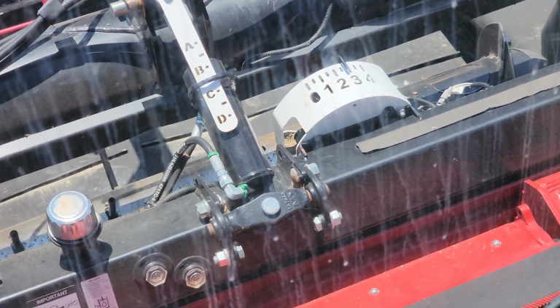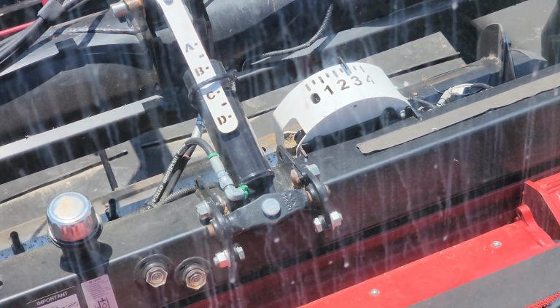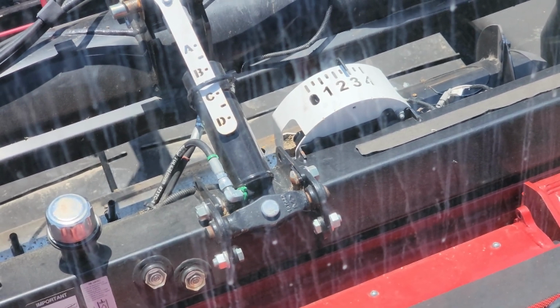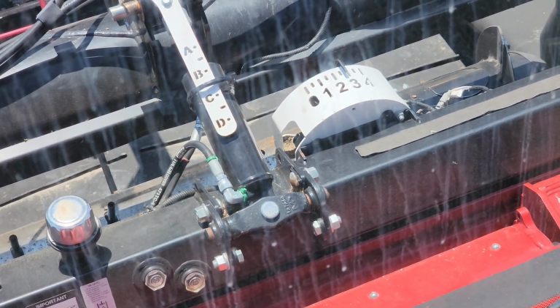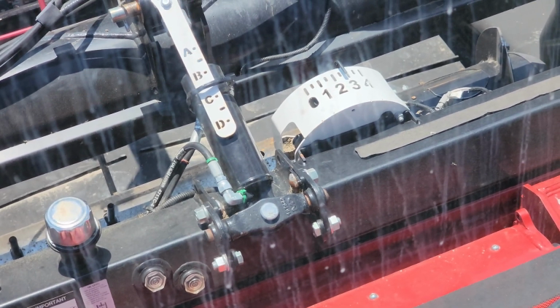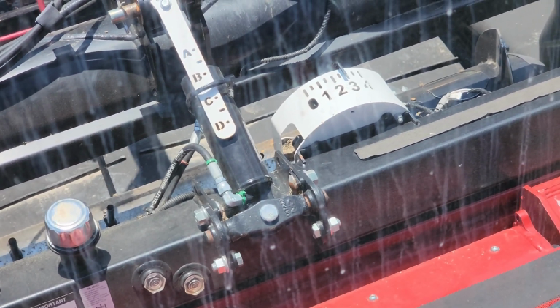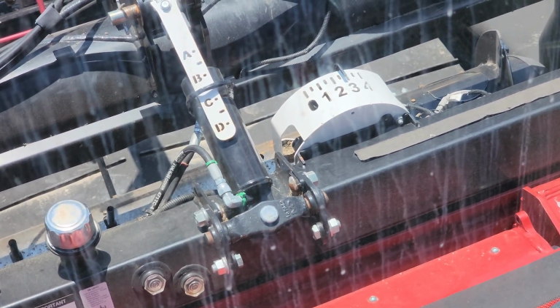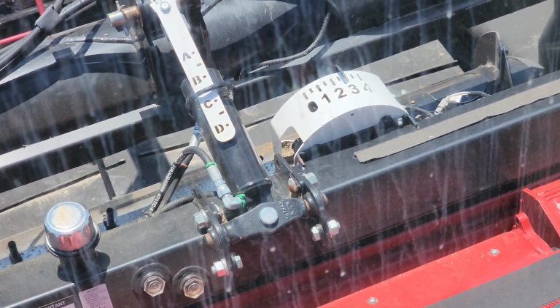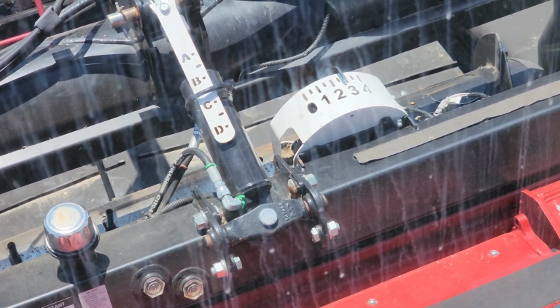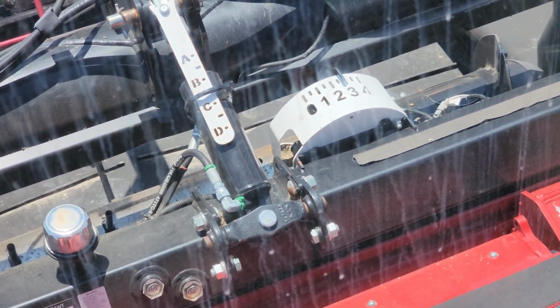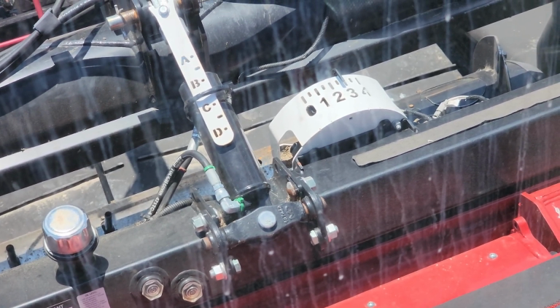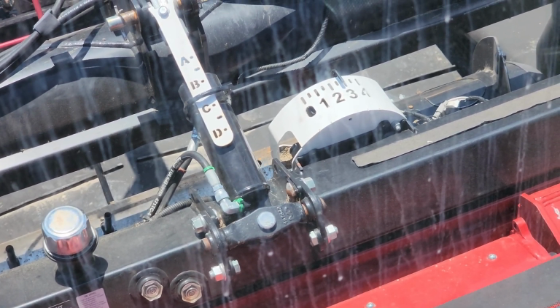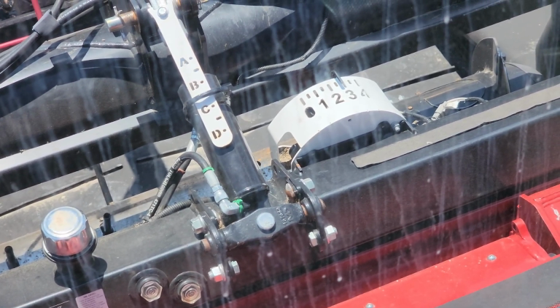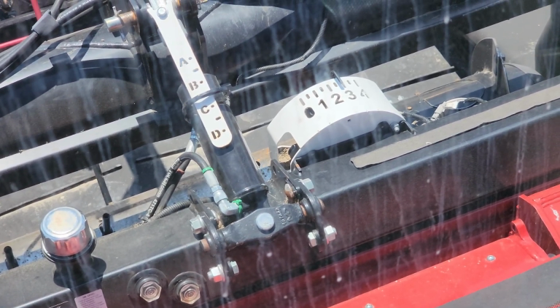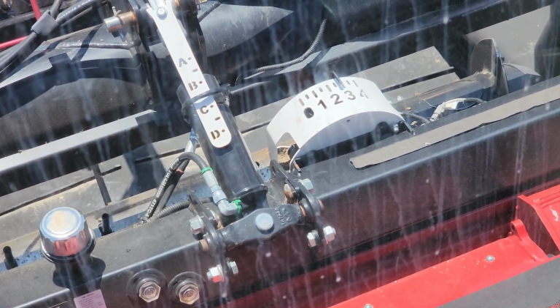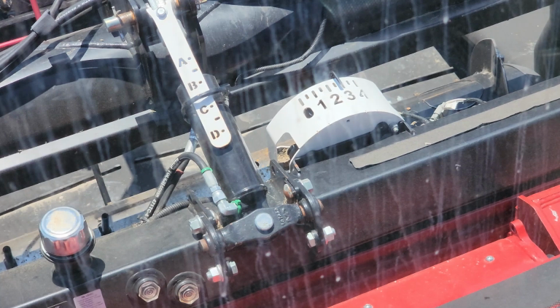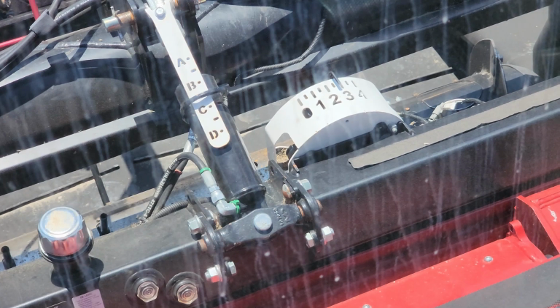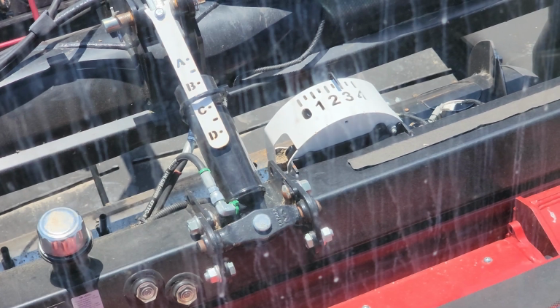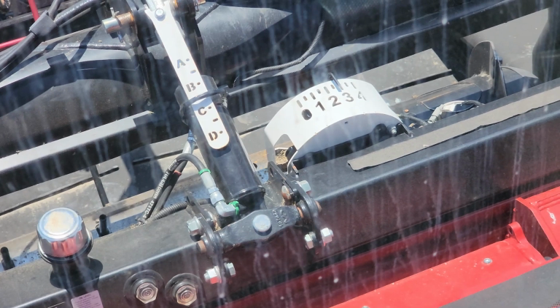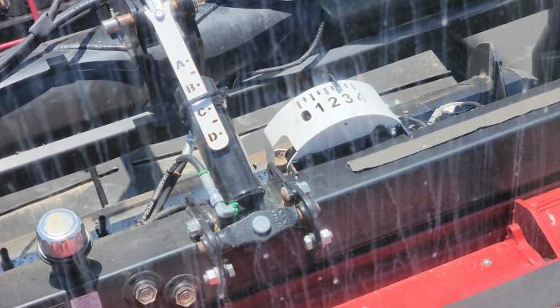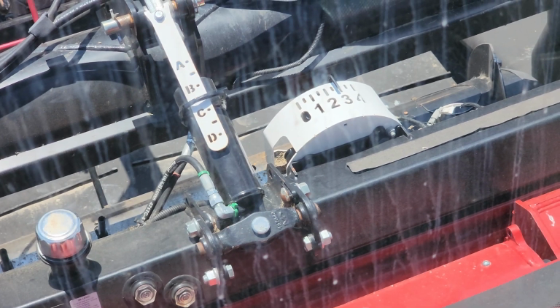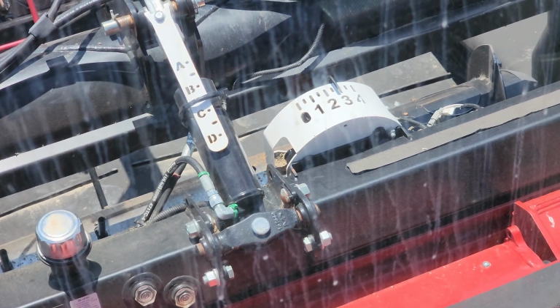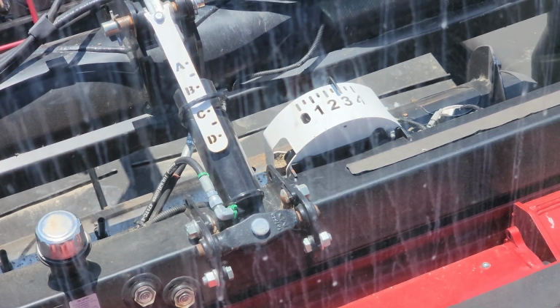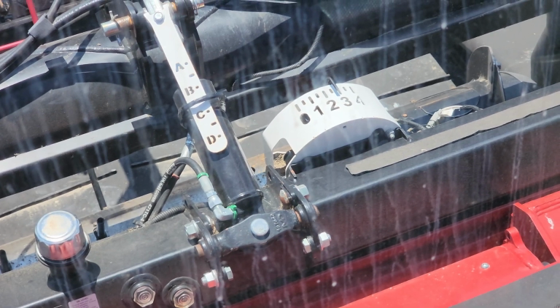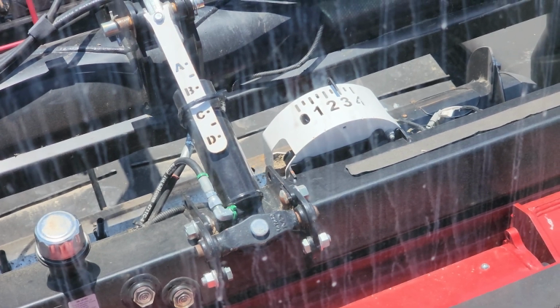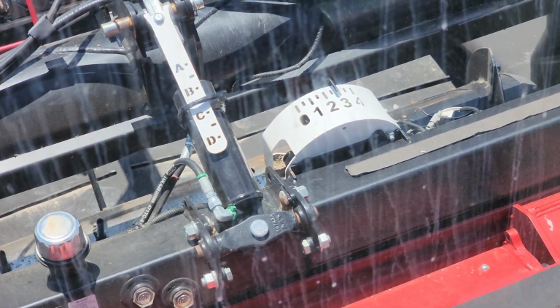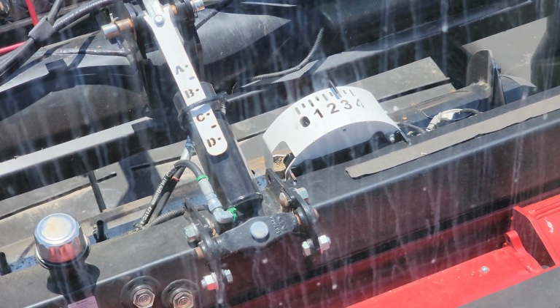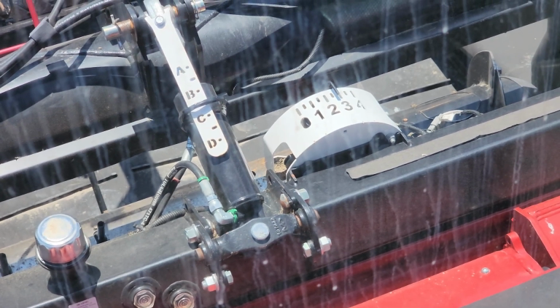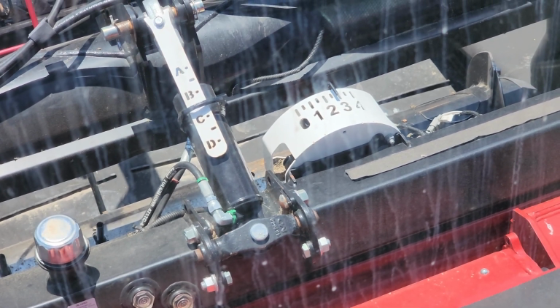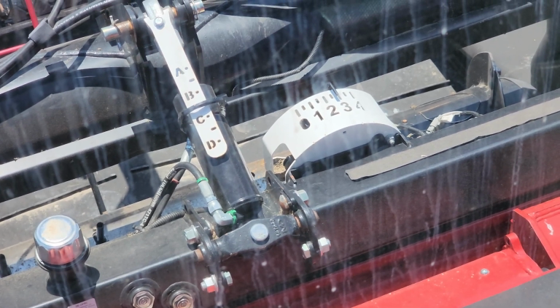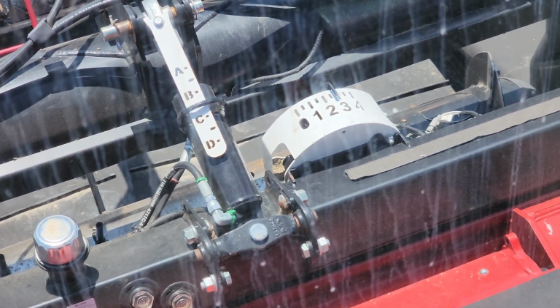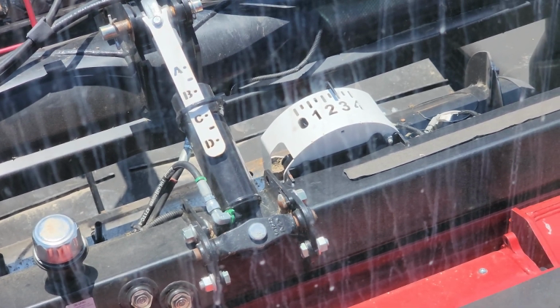Because if it only goes to that much pressure, the combine doesn't realize it's at max ground pressure. It's going to start pushing in the field.